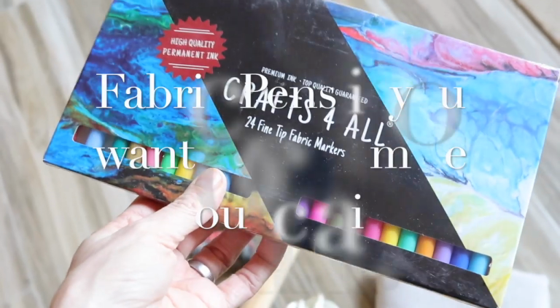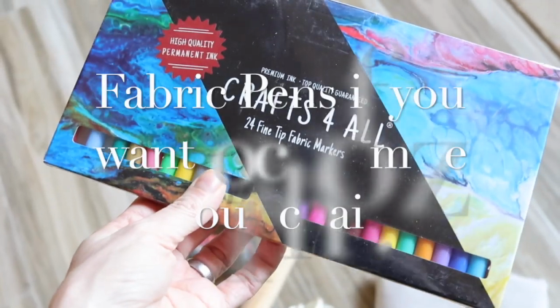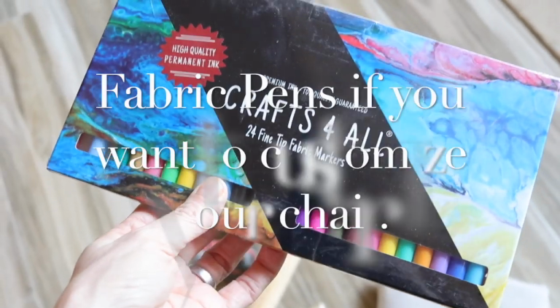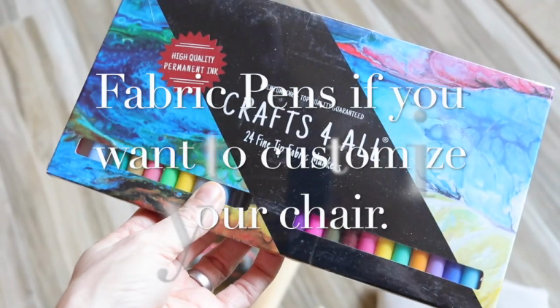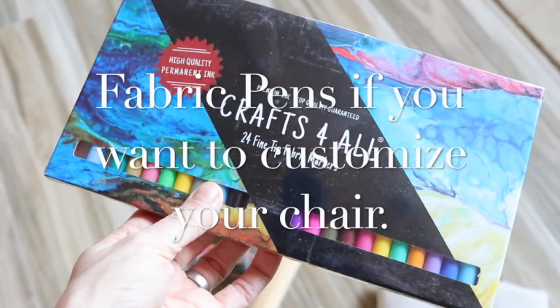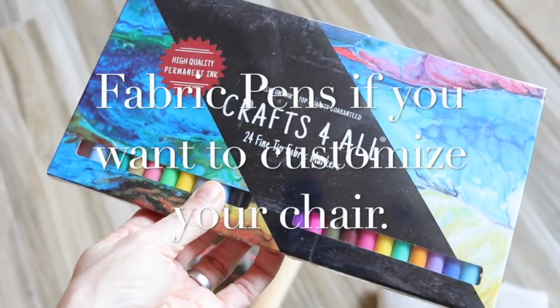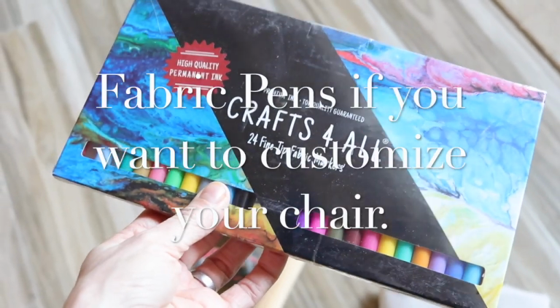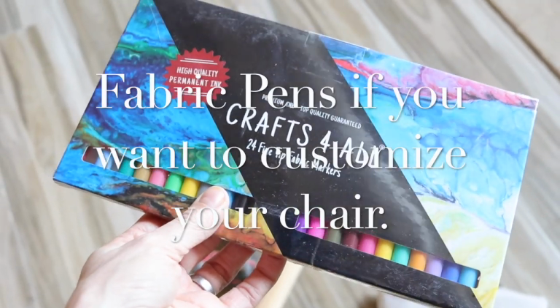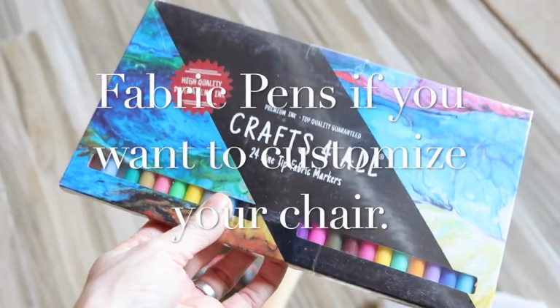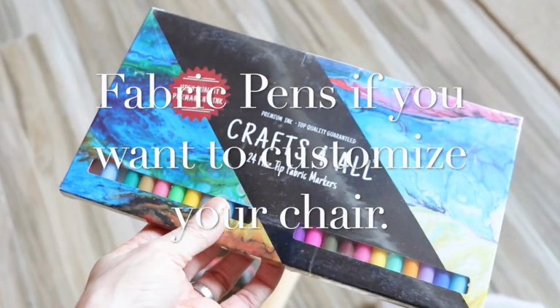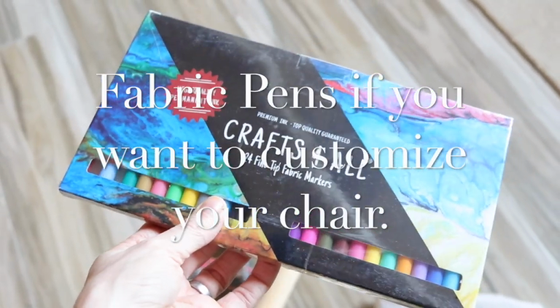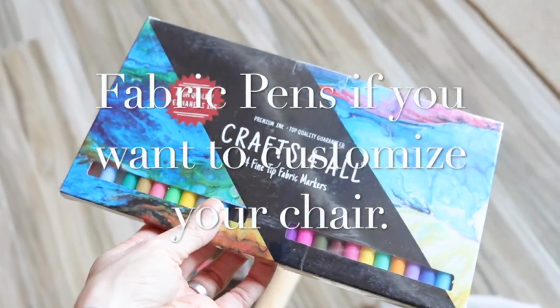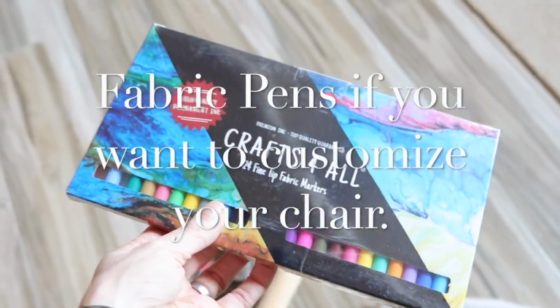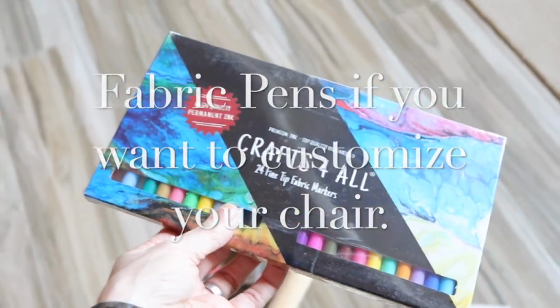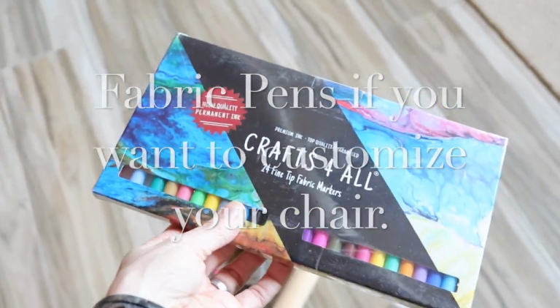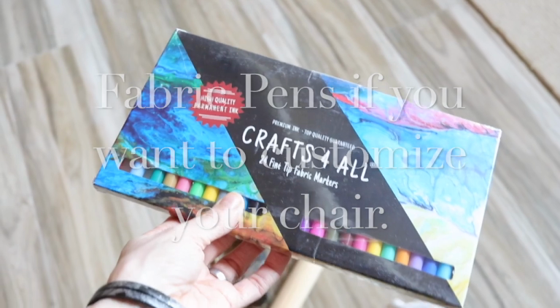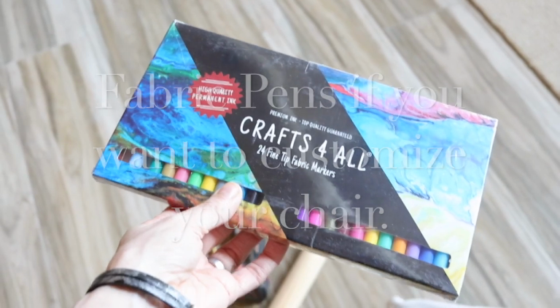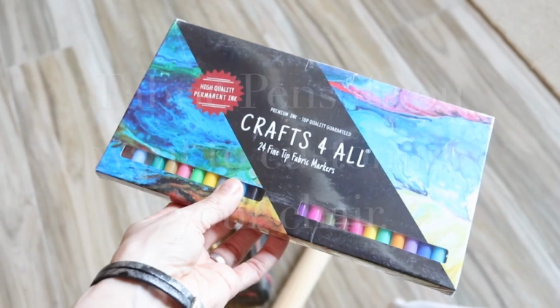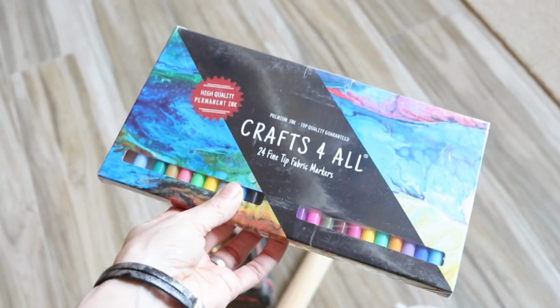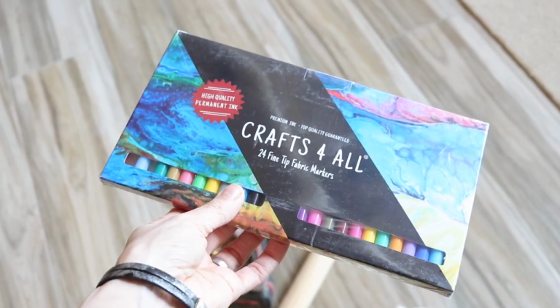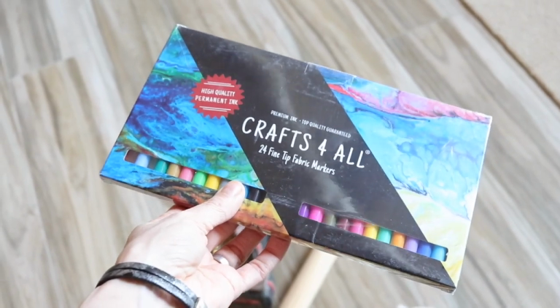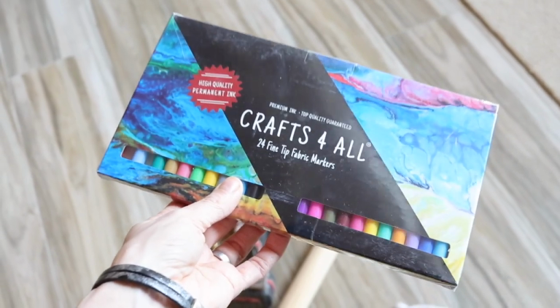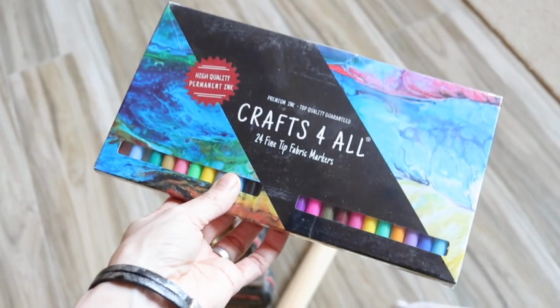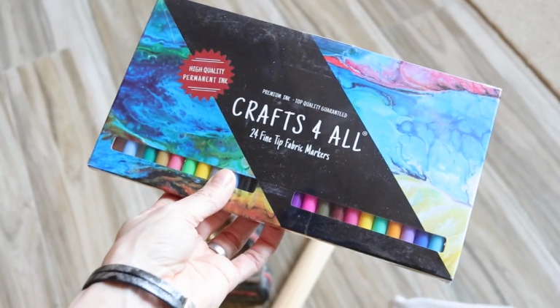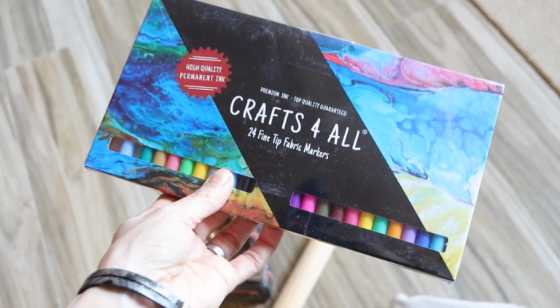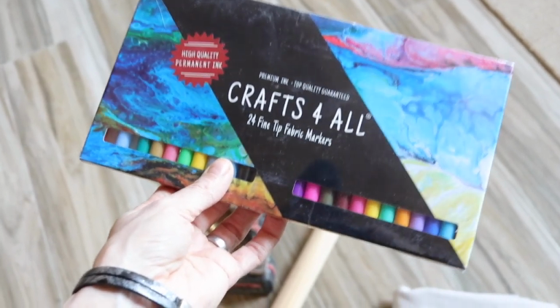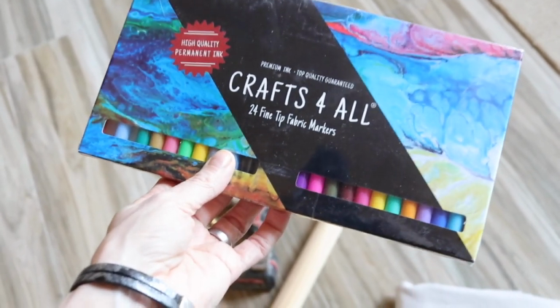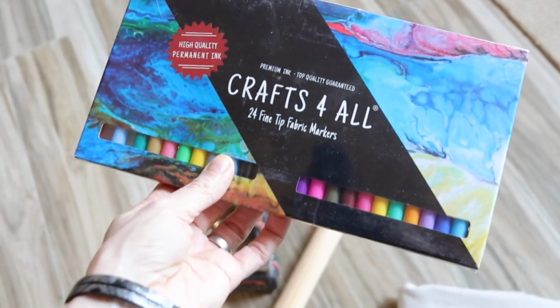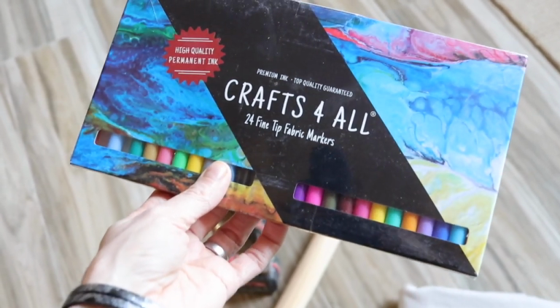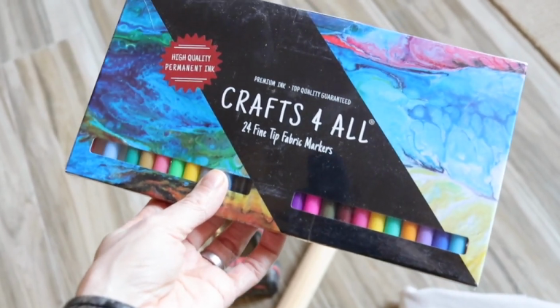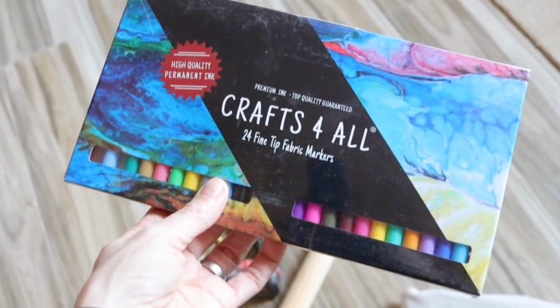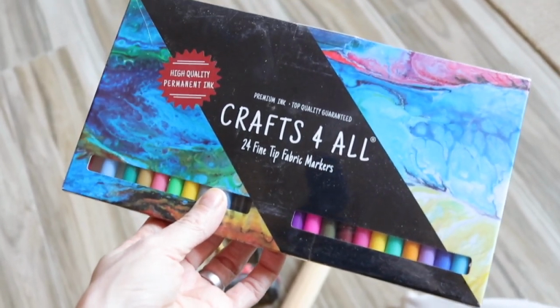Notice on the eye bolt and the link snap the working load — these are going to give you the weight capacity that your swing will be able to hold when it's up in place. You can also use fabric pens or fabric paints to customize your chair when it's finished.